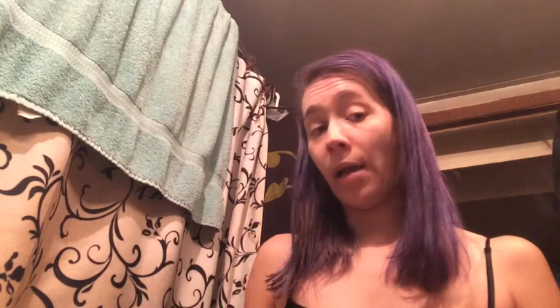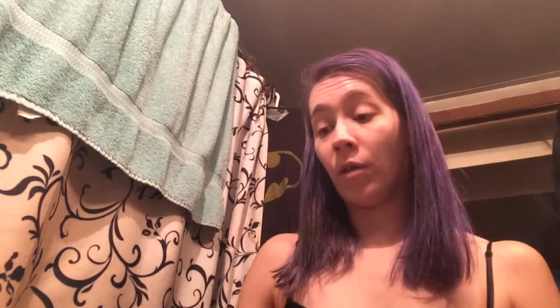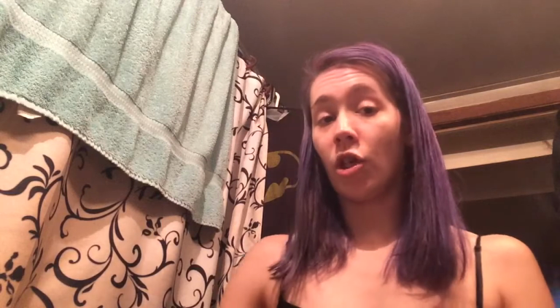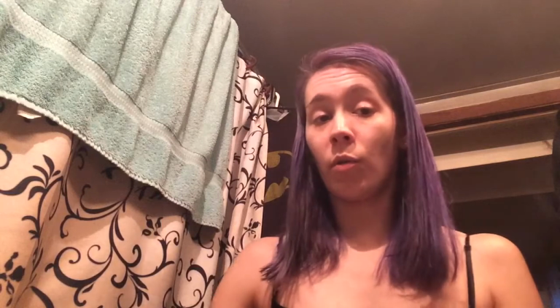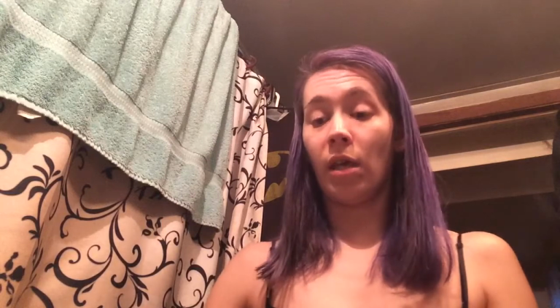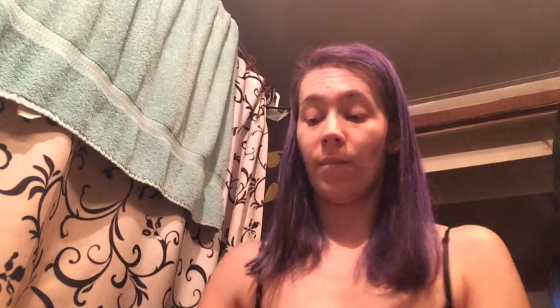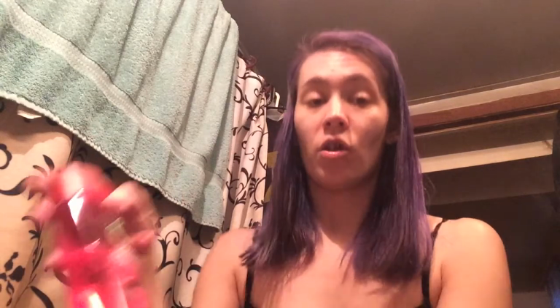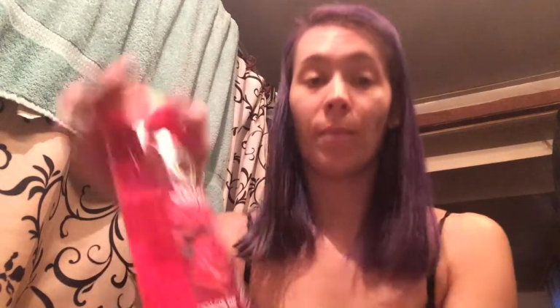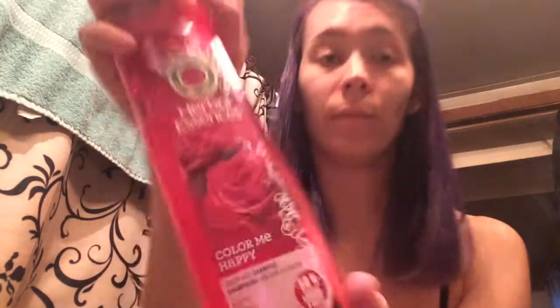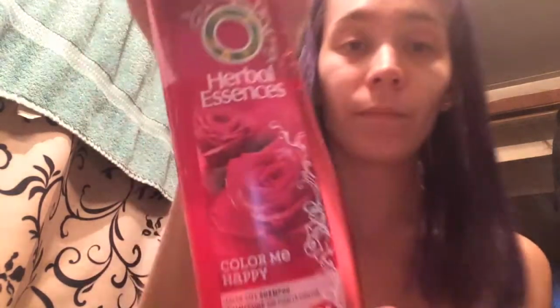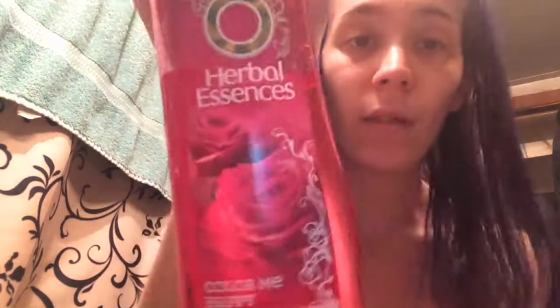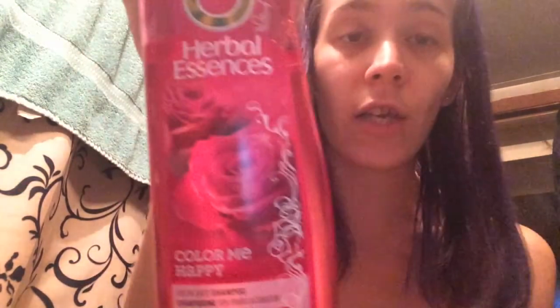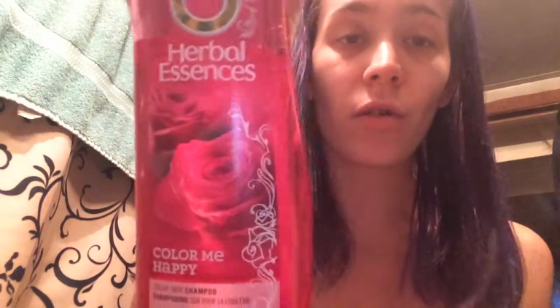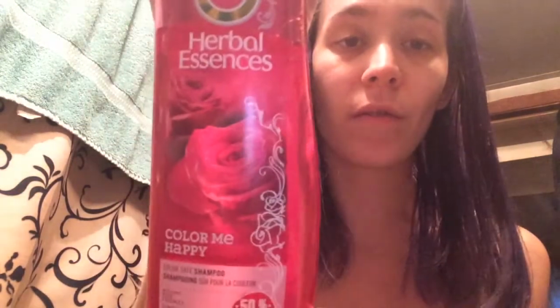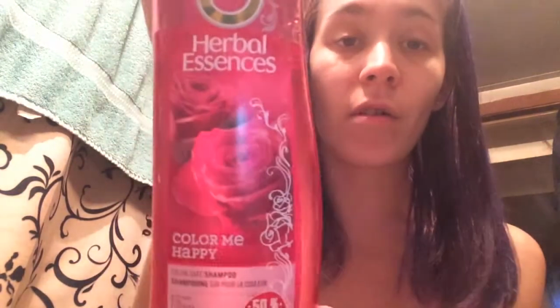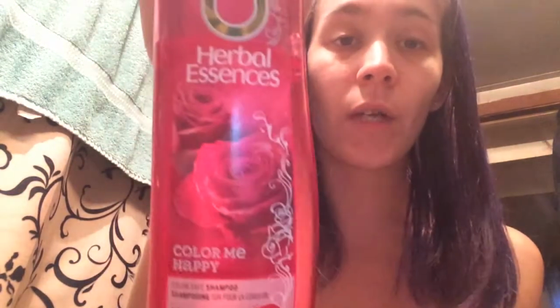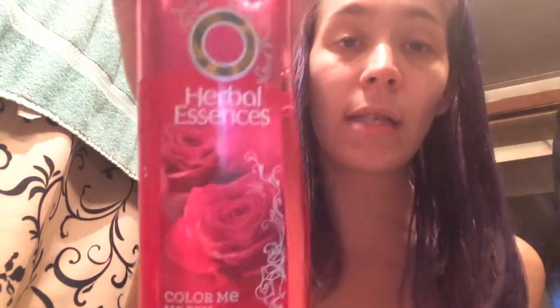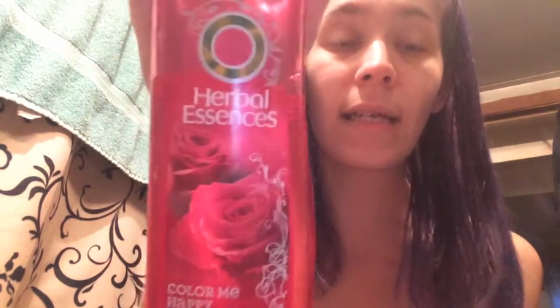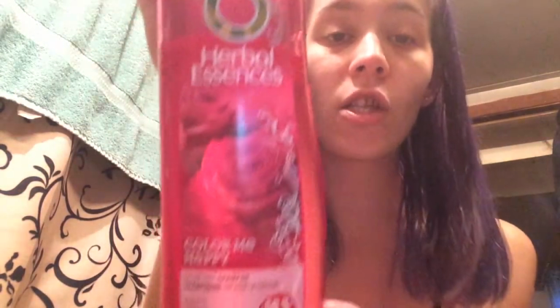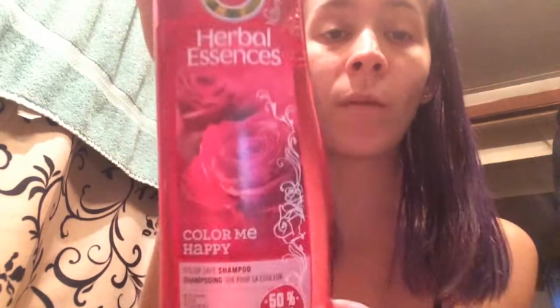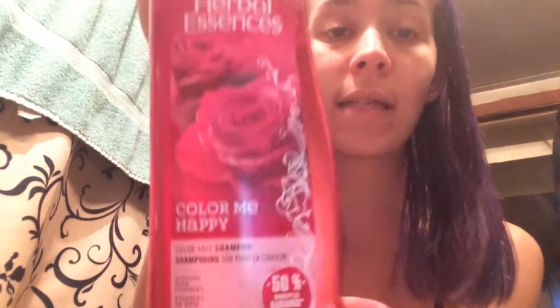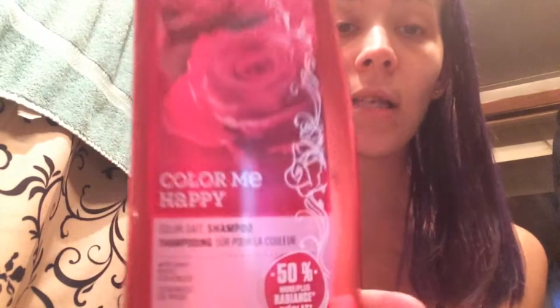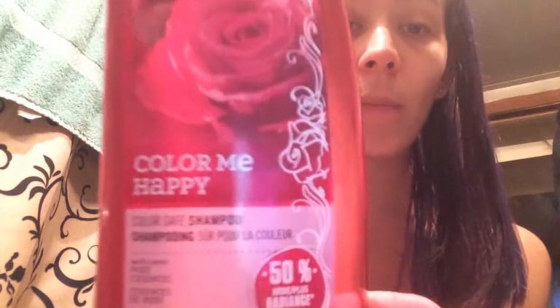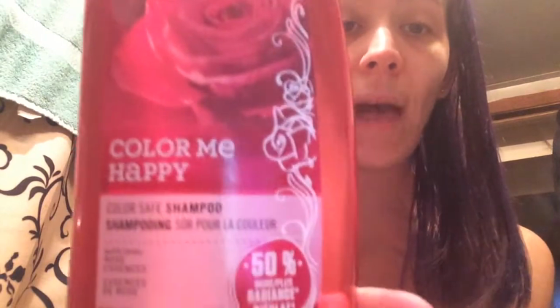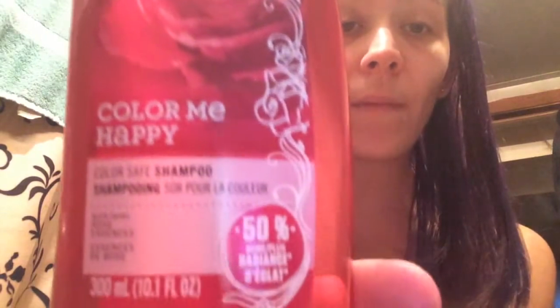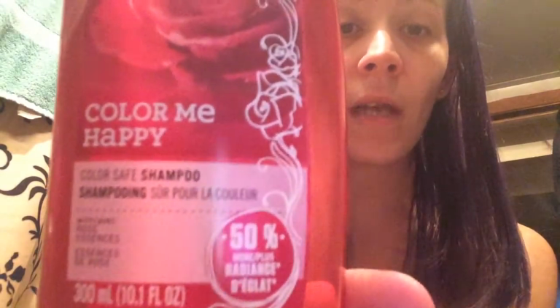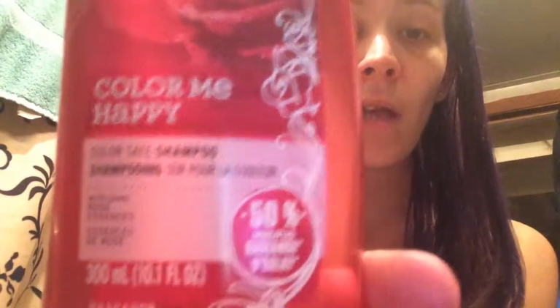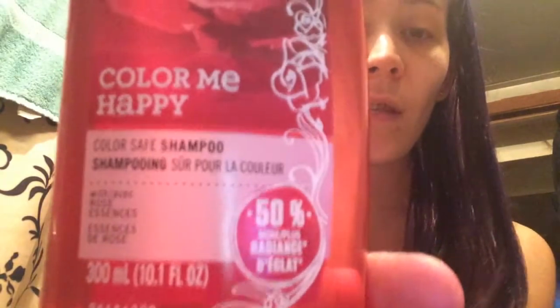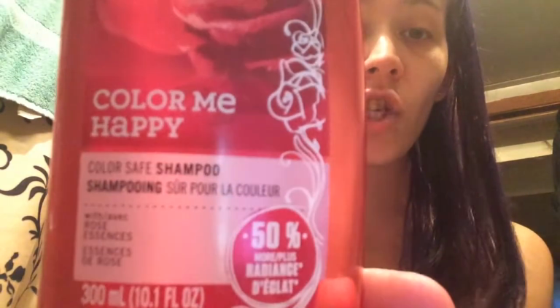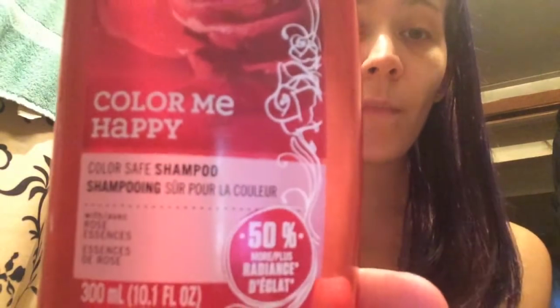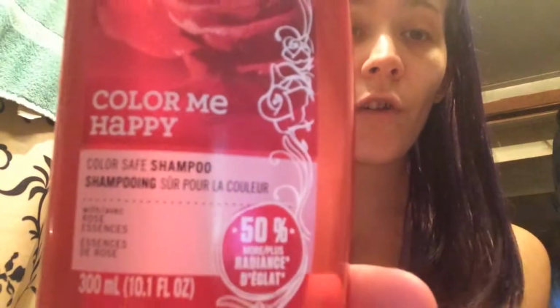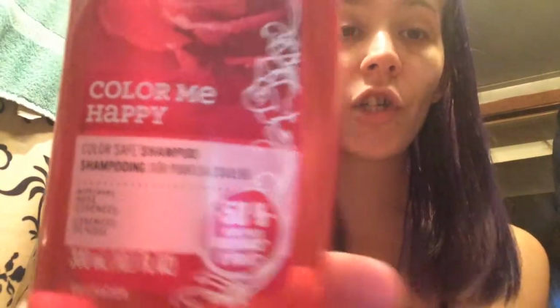I will show you the shampoo in case you're curious what it looks like. It is Herbal Essence Color Me Happy — this is the shampoo version.